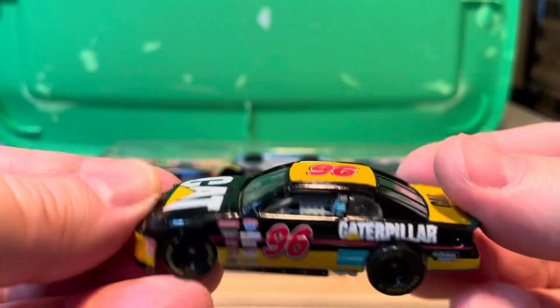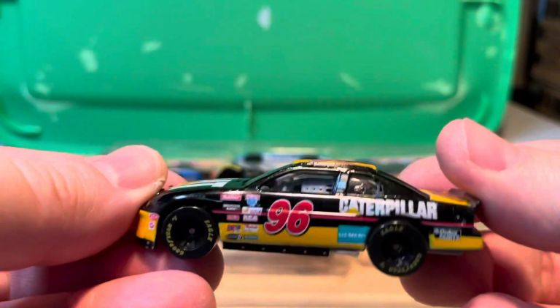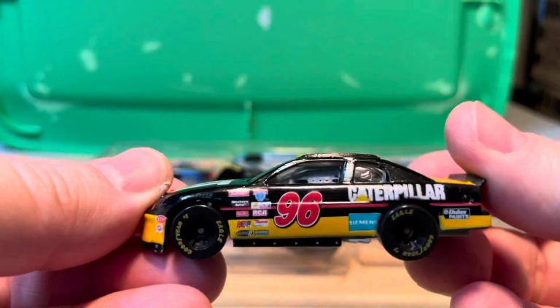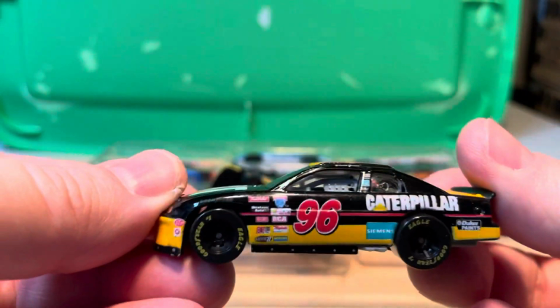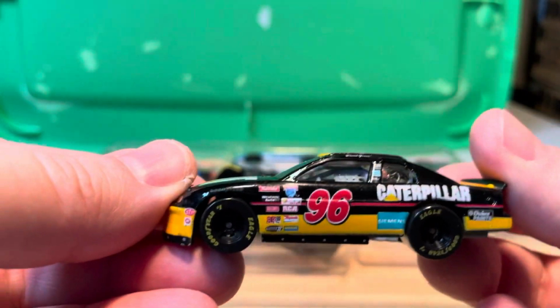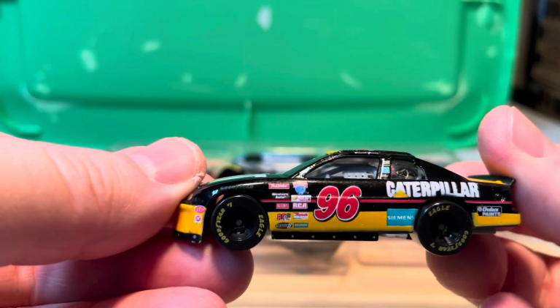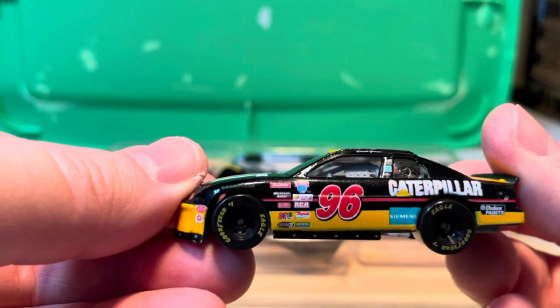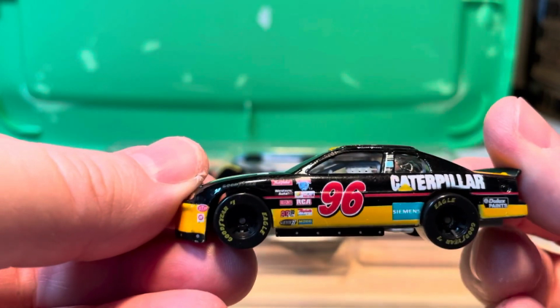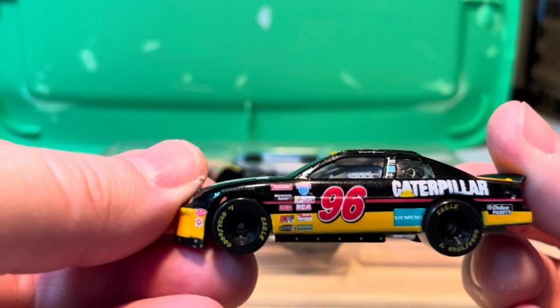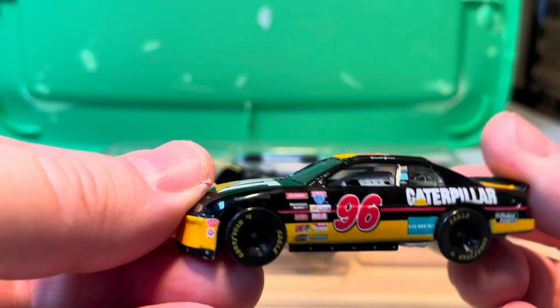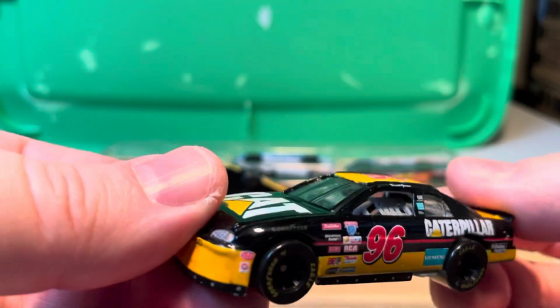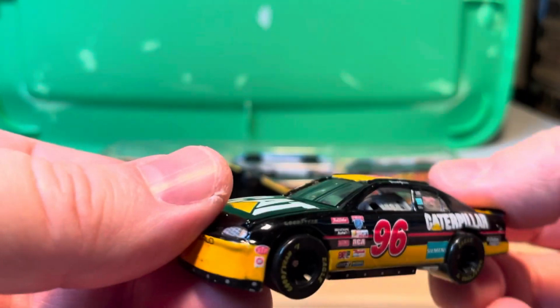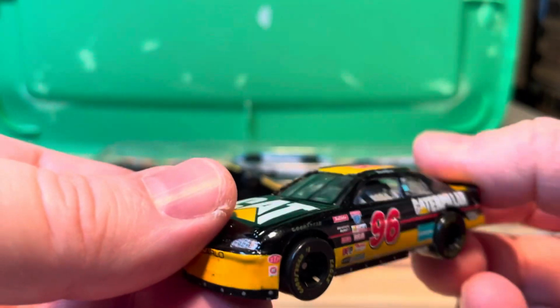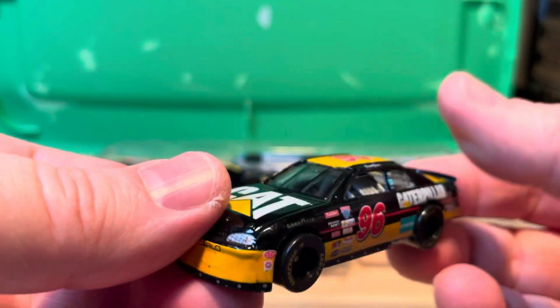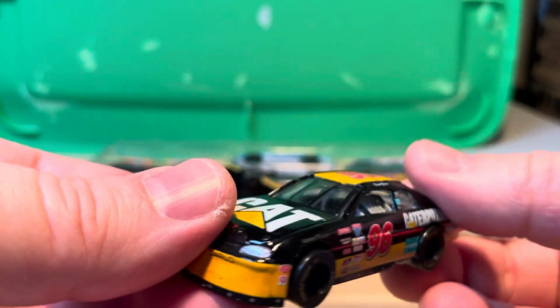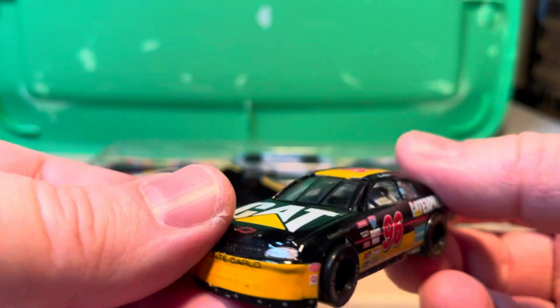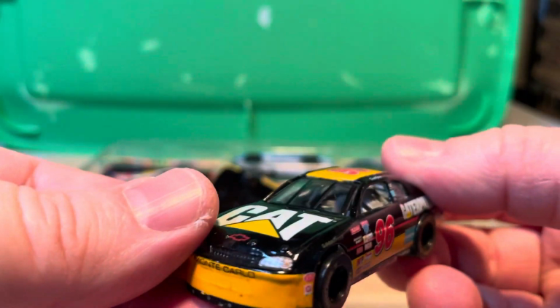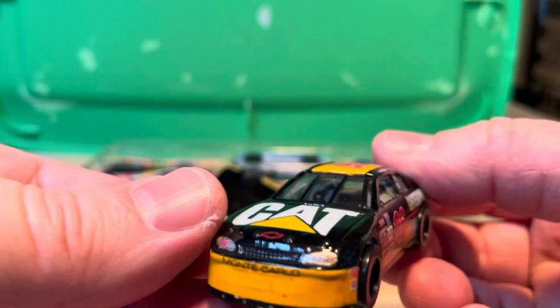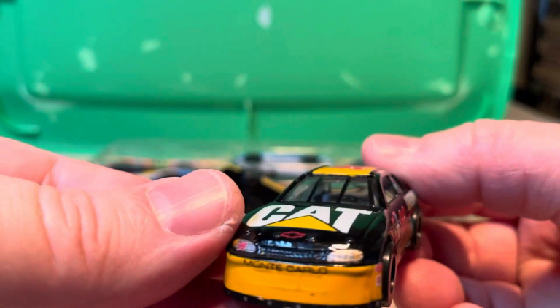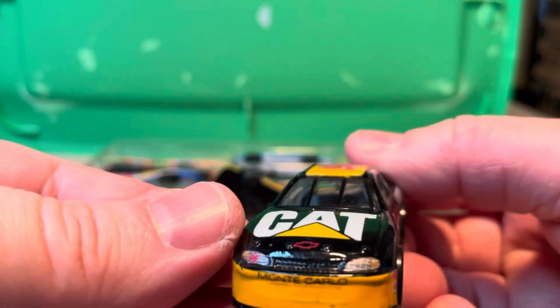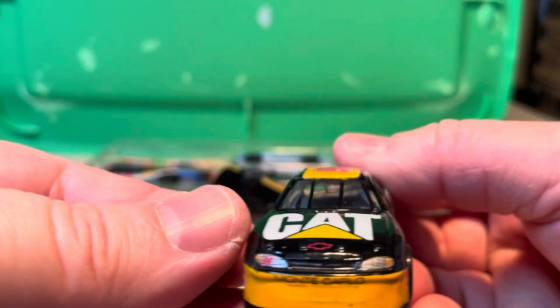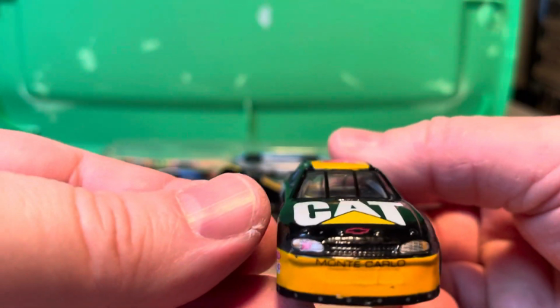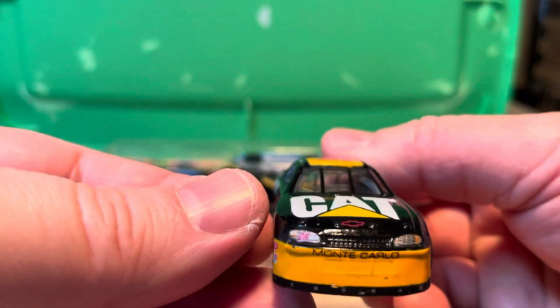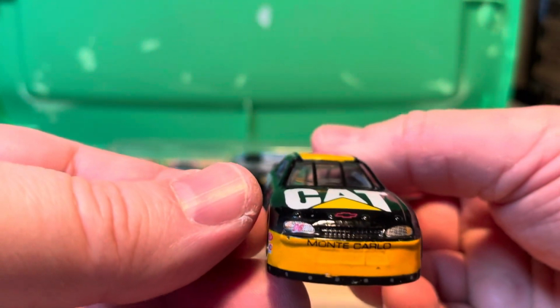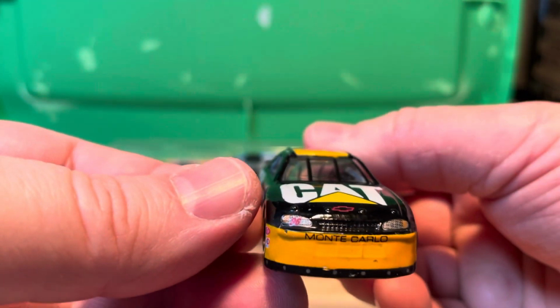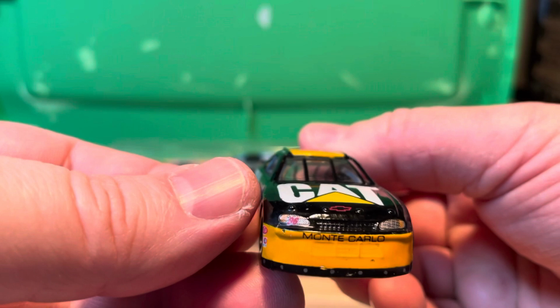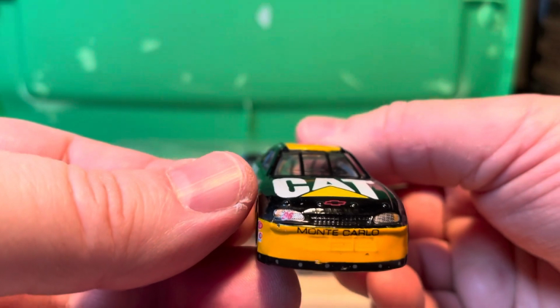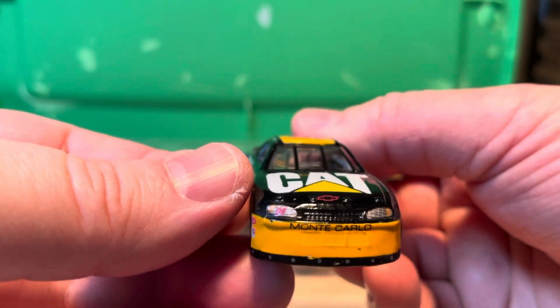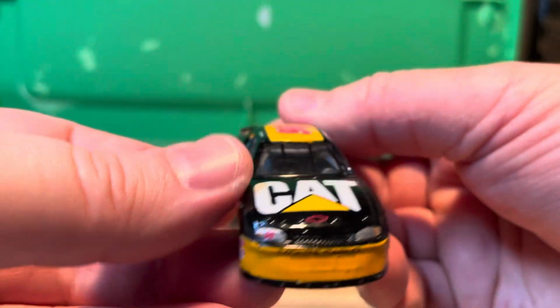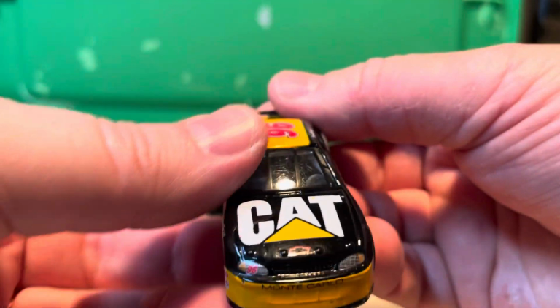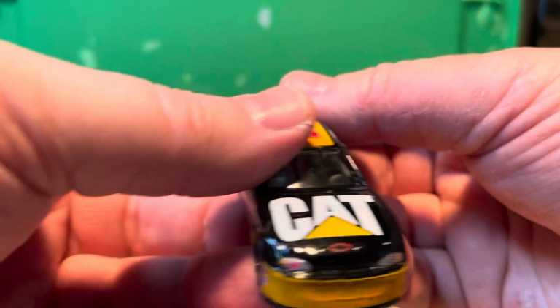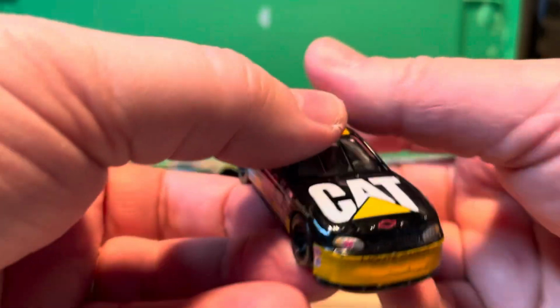And last we have a 96 Caterpillar — David Green from 1998 Racing Champions, and it's a Chevy.